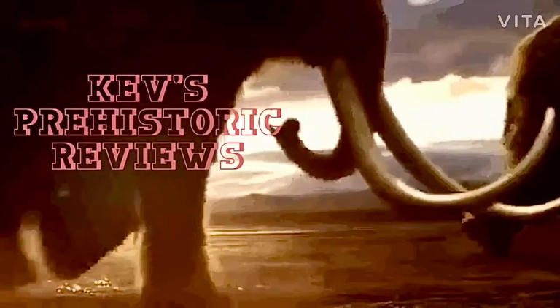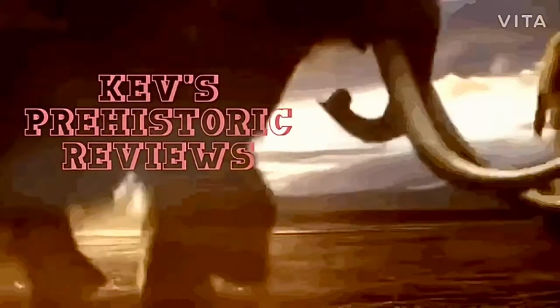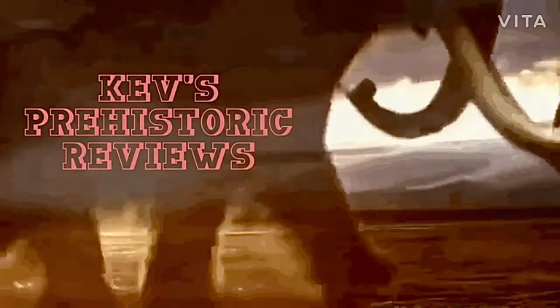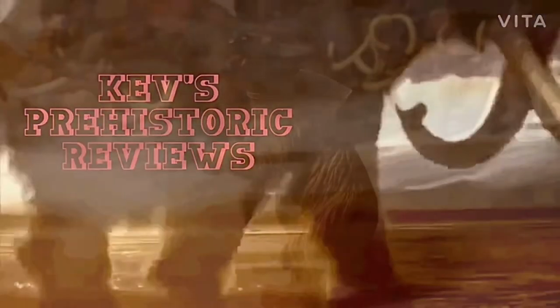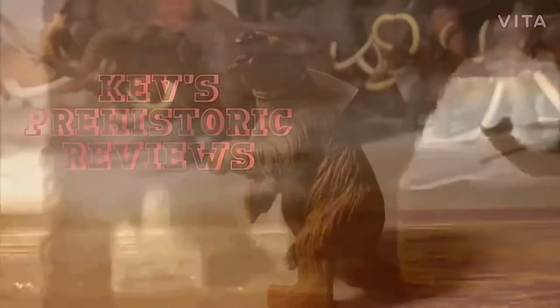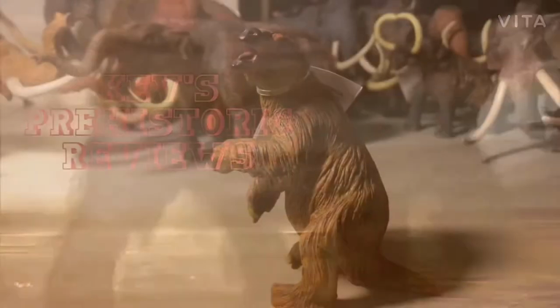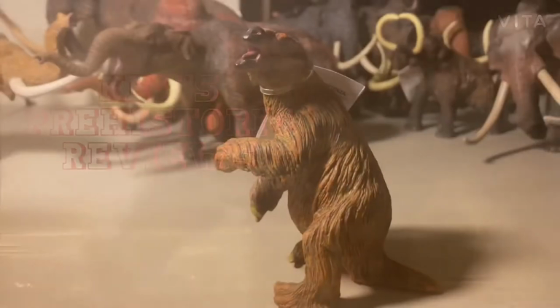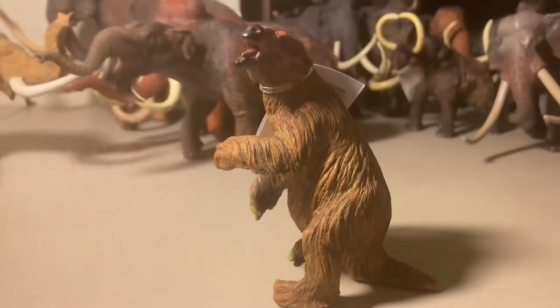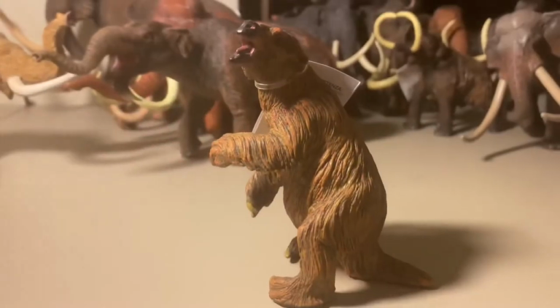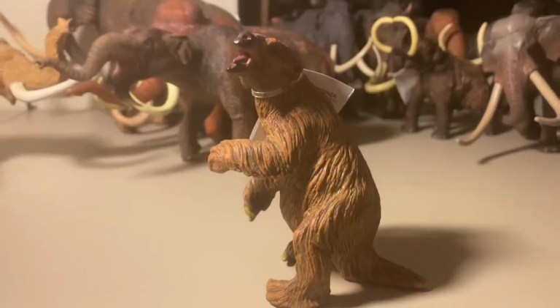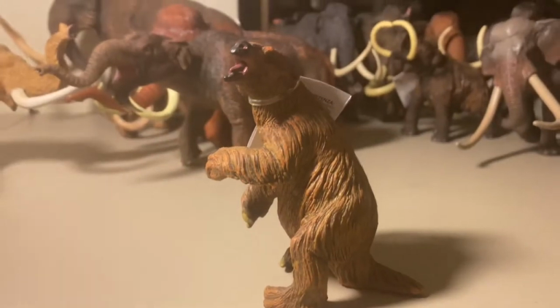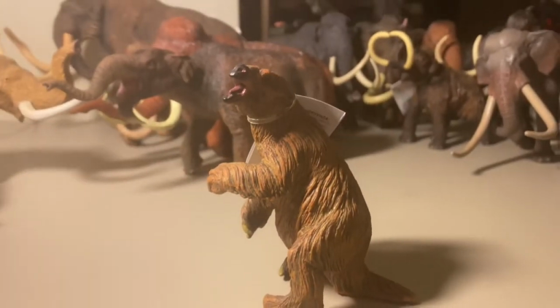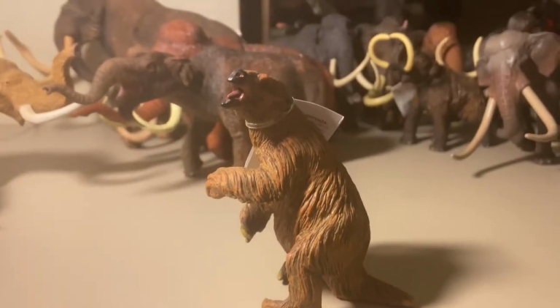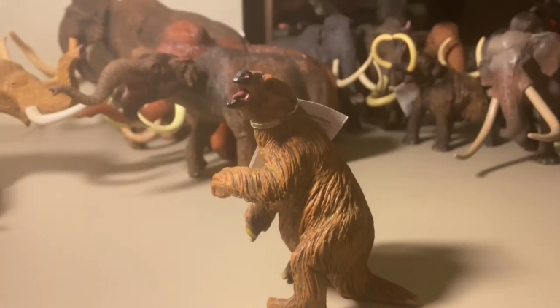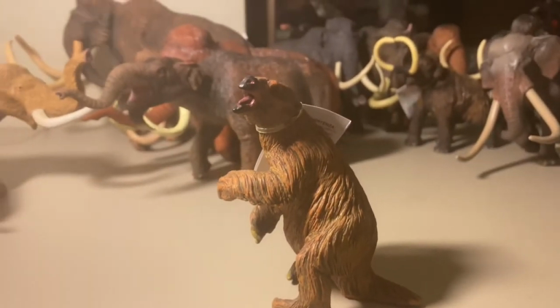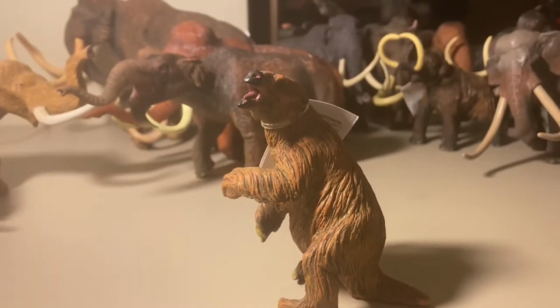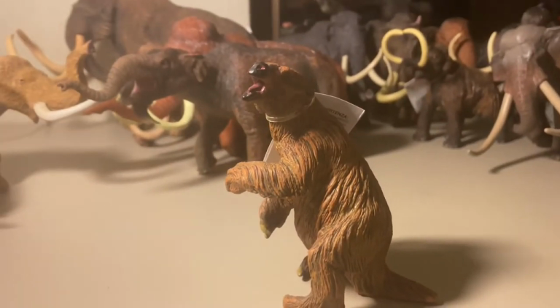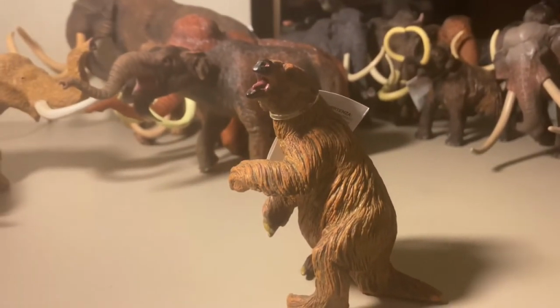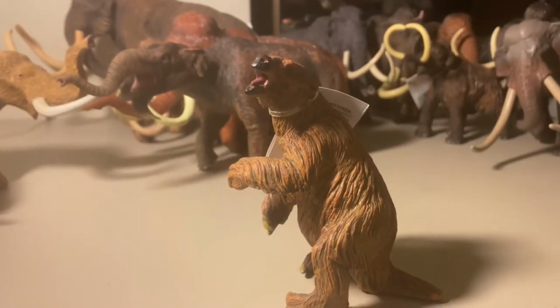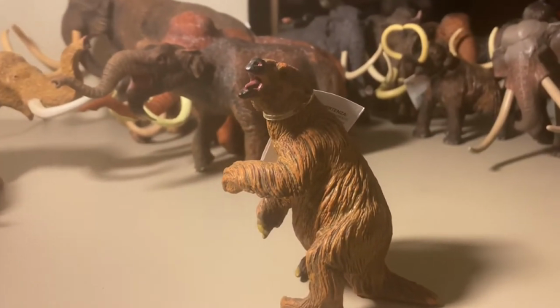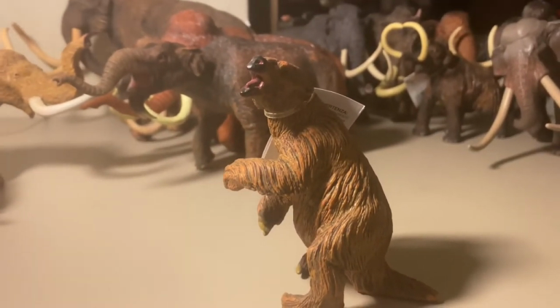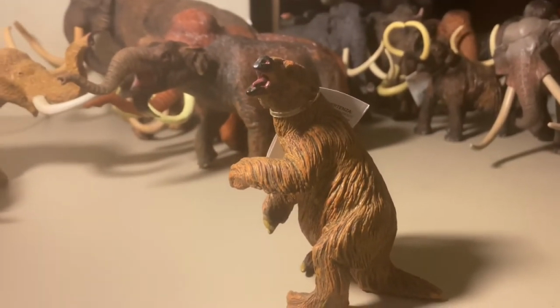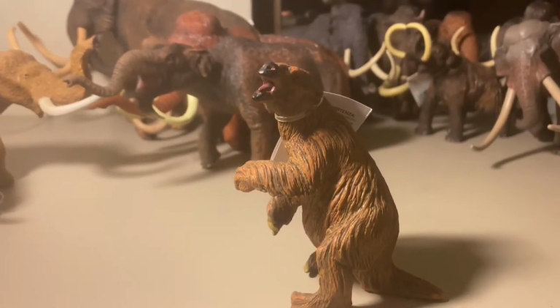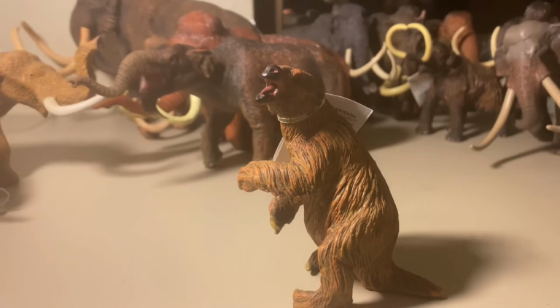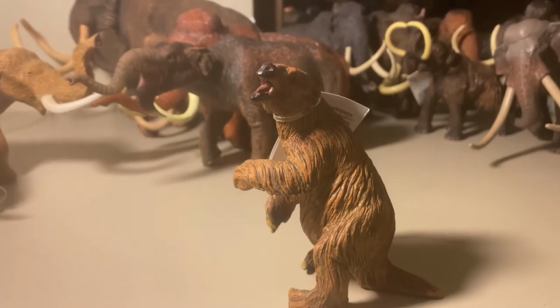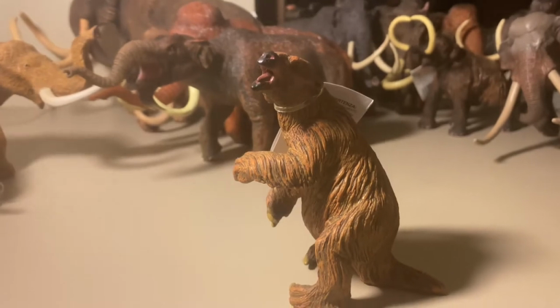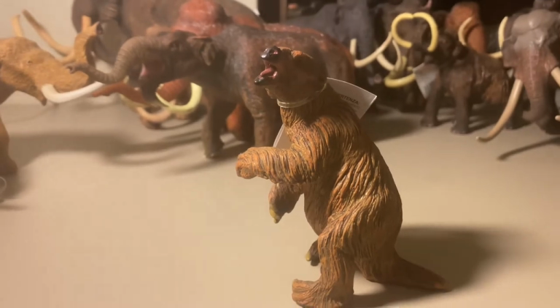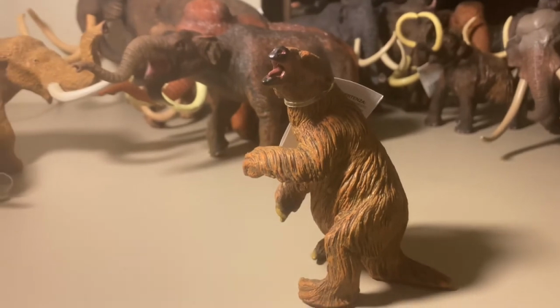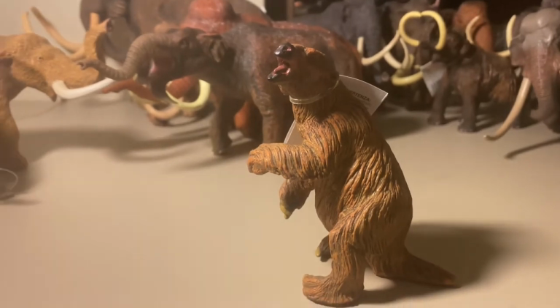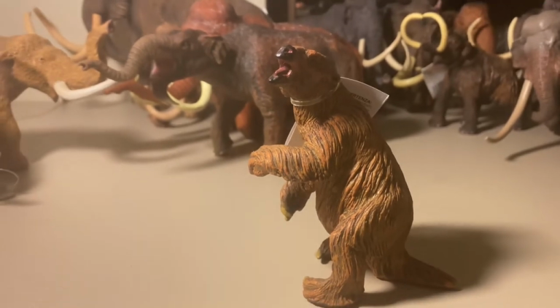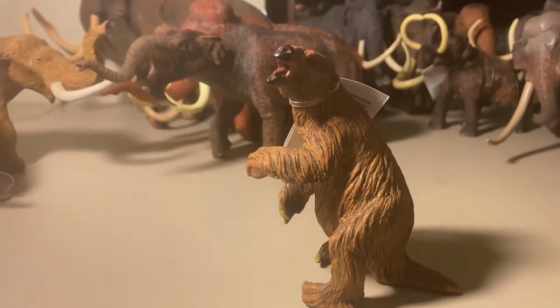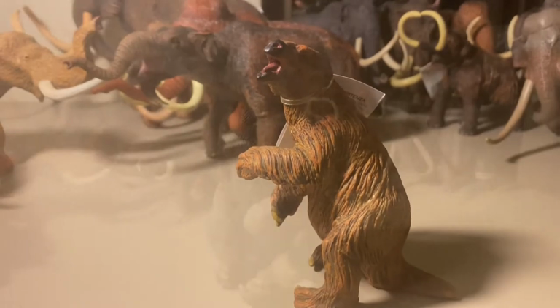Welcome back to Kev's Prehistoric Reviews, where we'll be reviewing the Megatherium.